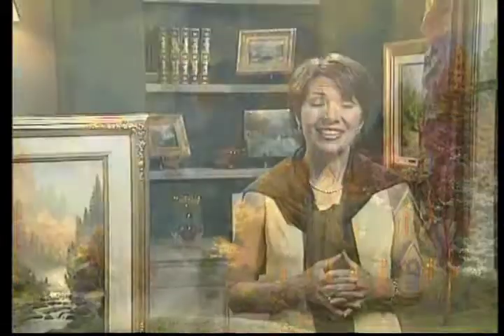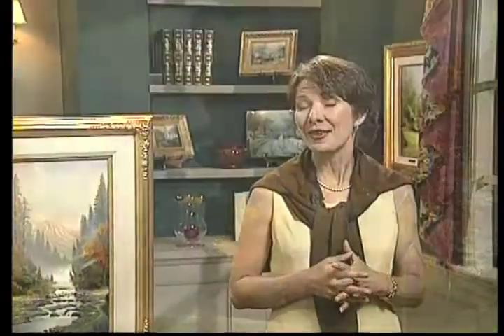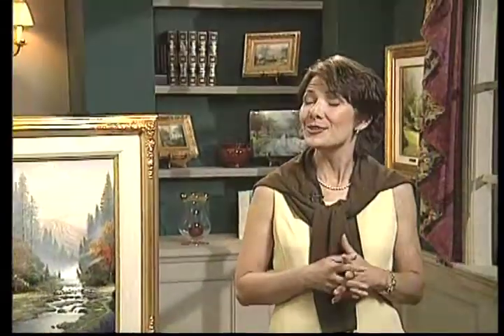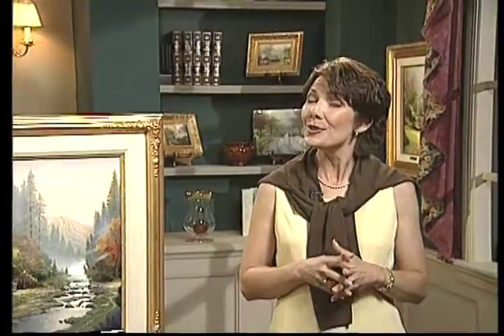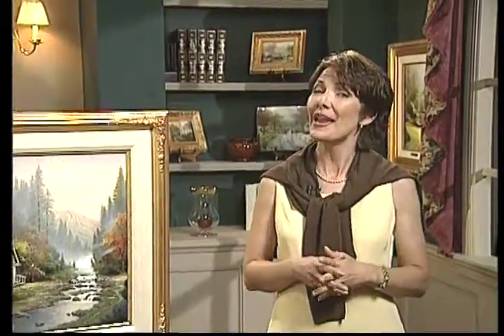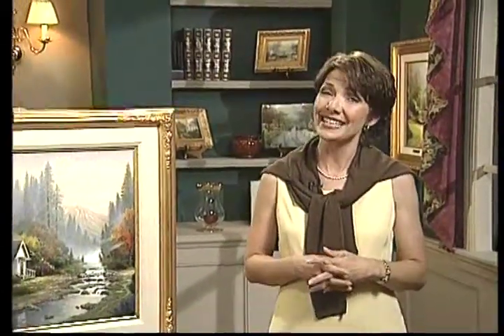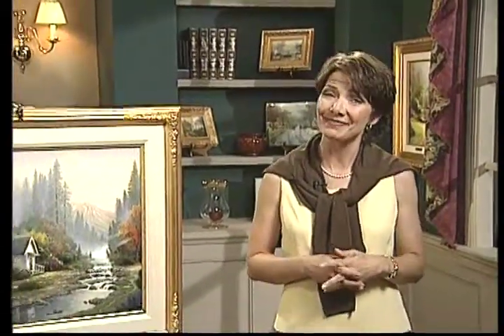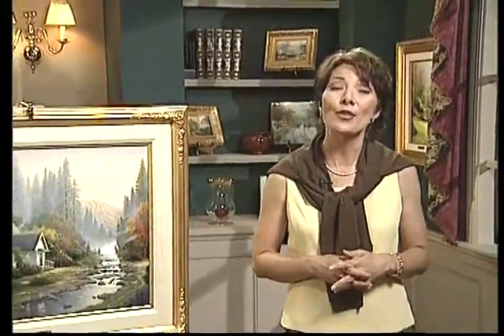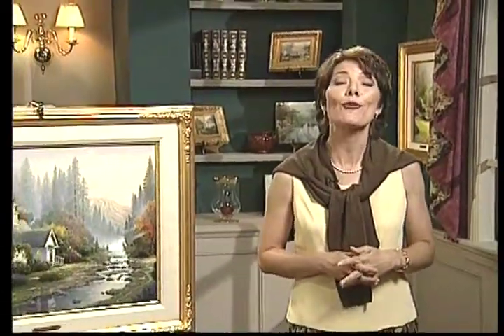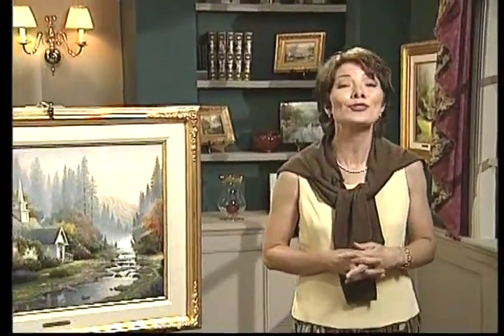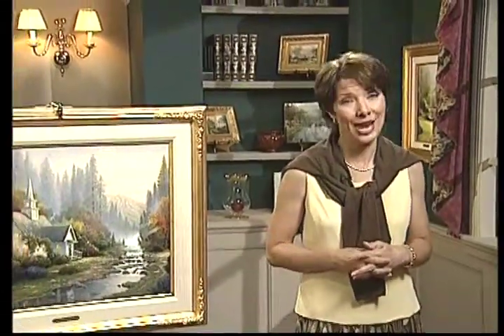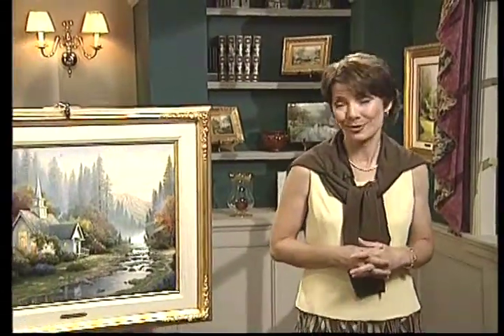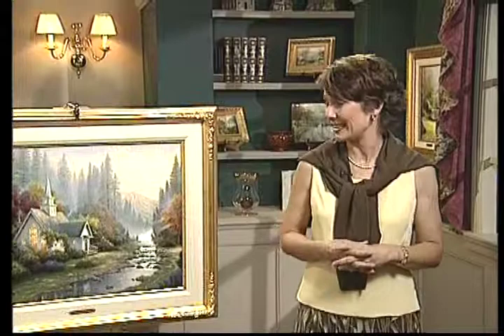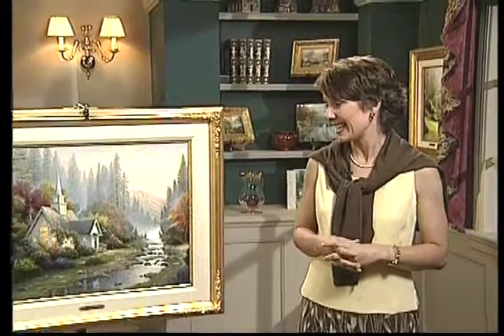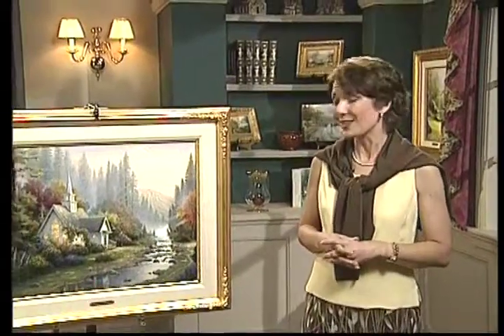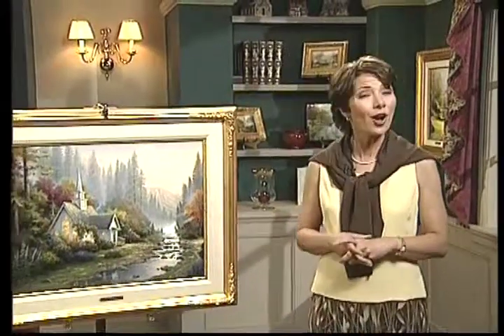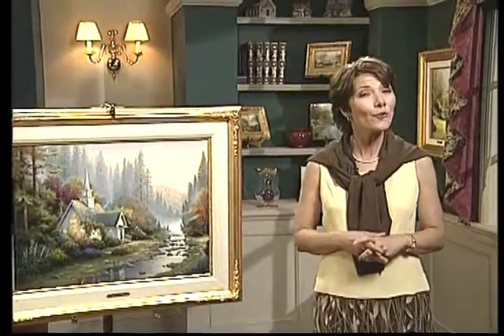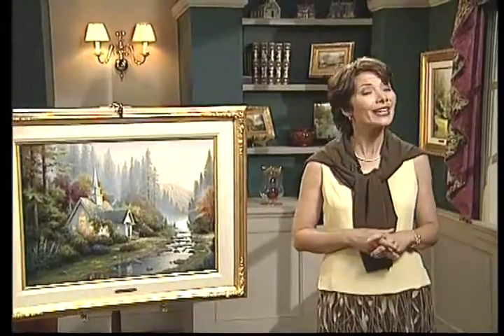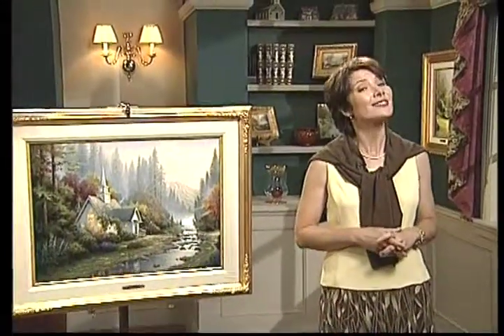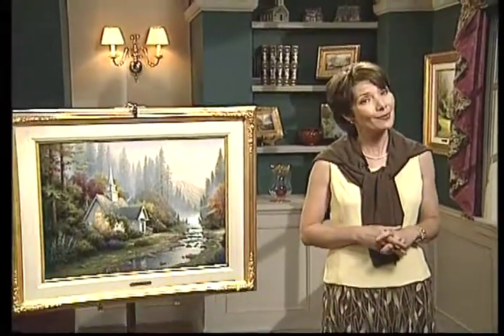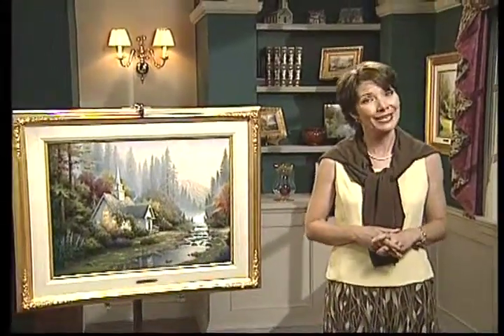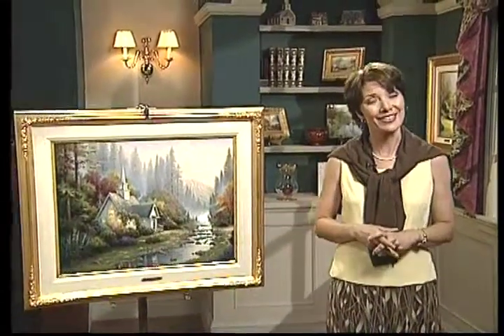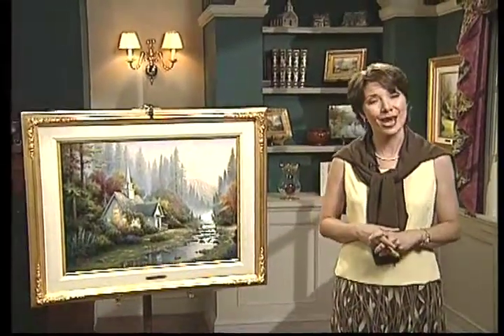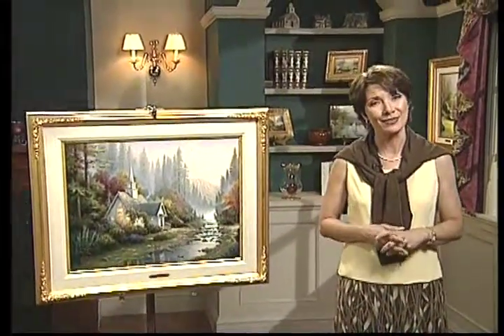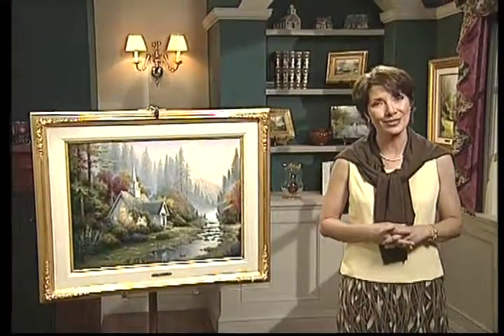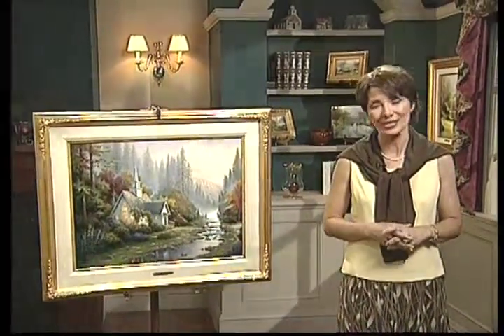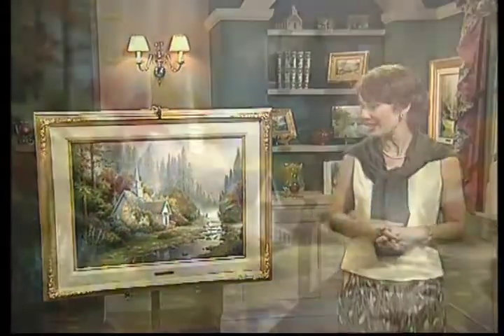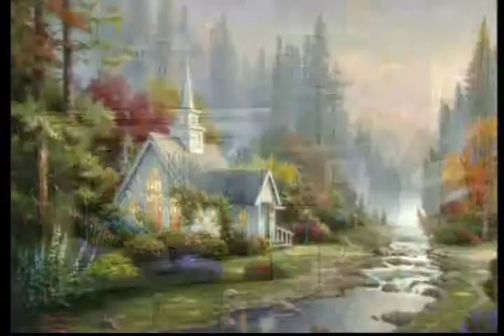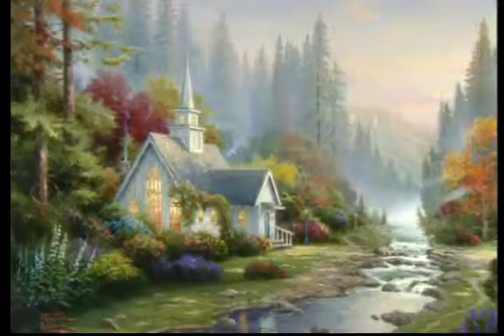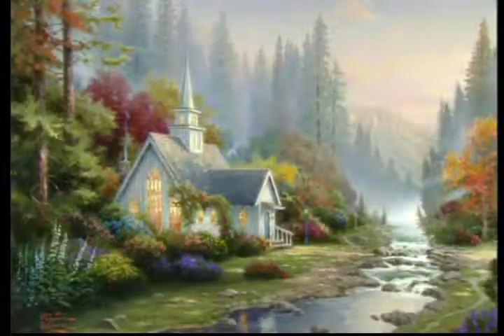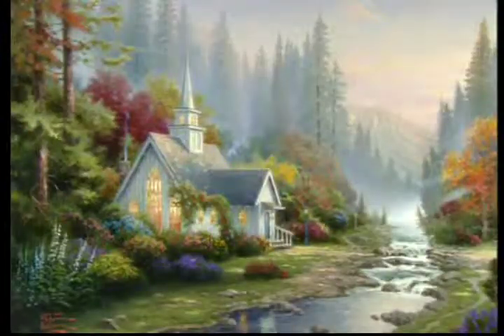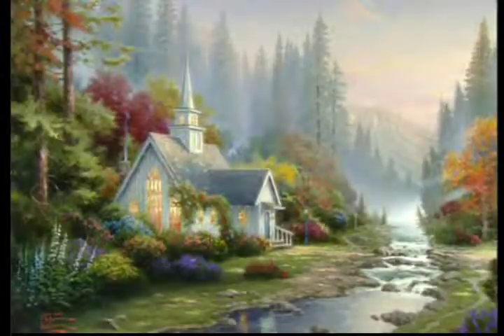Now his newest painting, The Forest Chapel, is the long-awaited second piece in the Chapels of Nature series, and here it is.